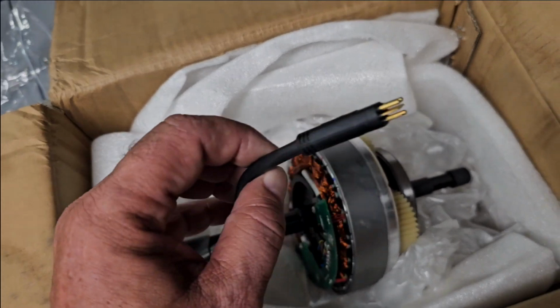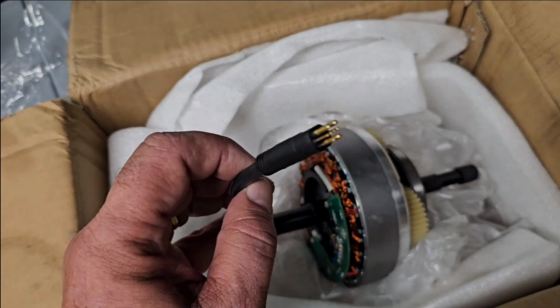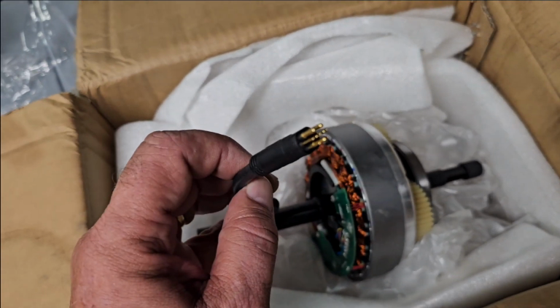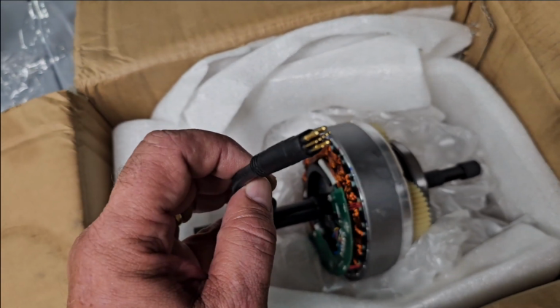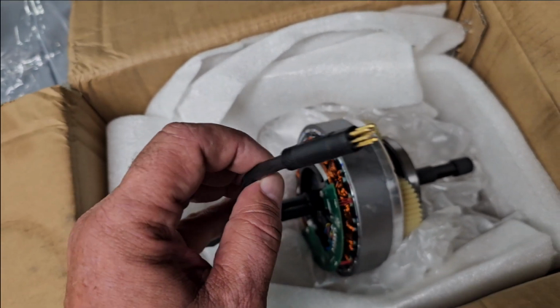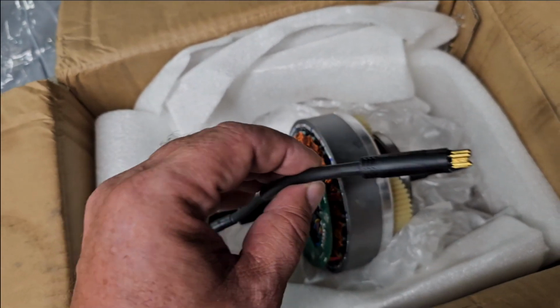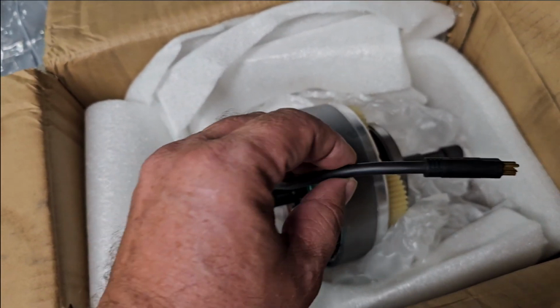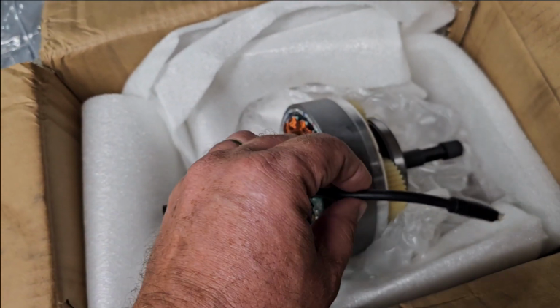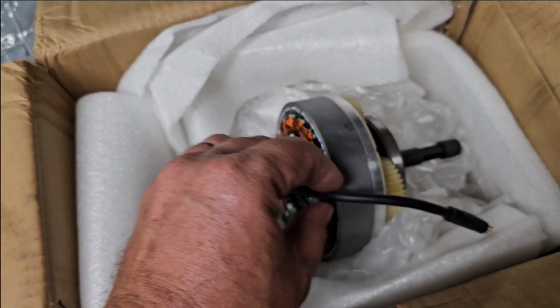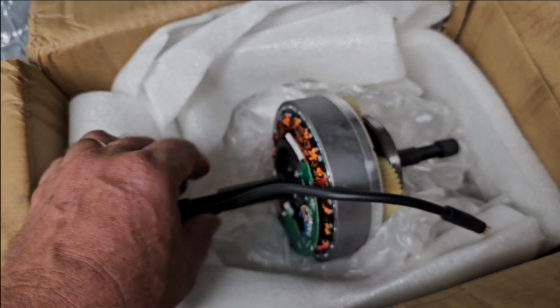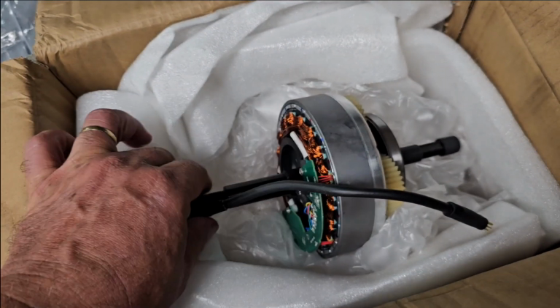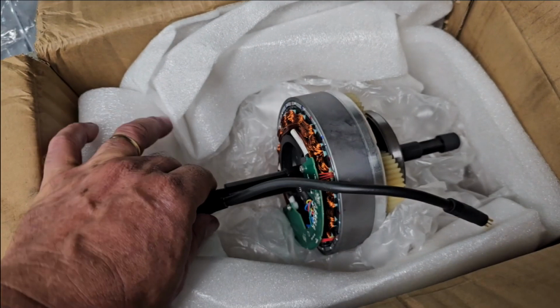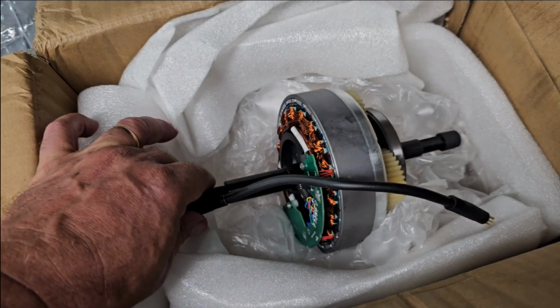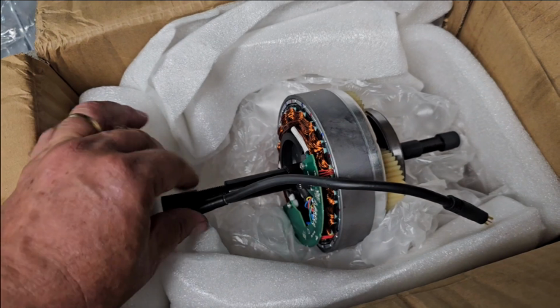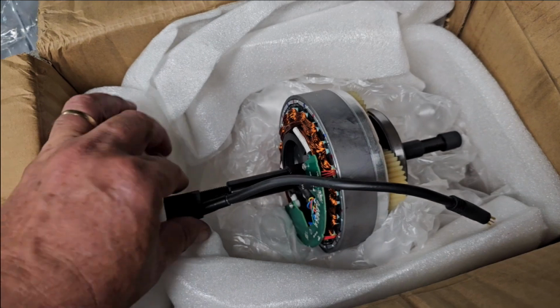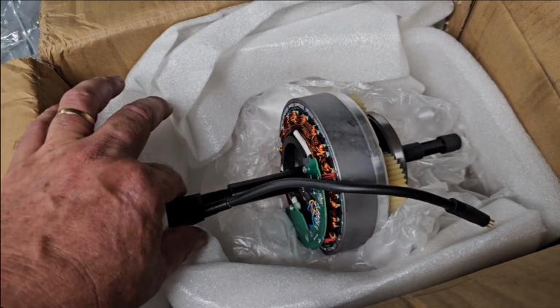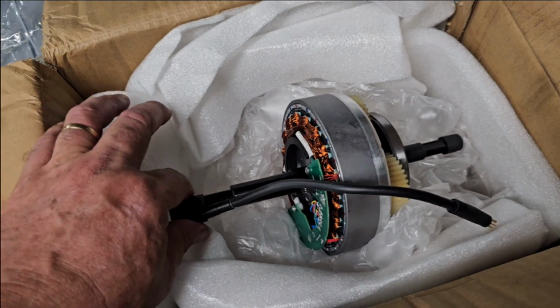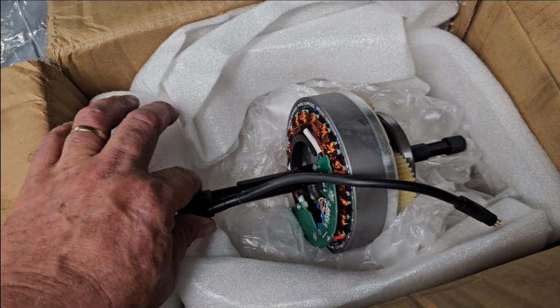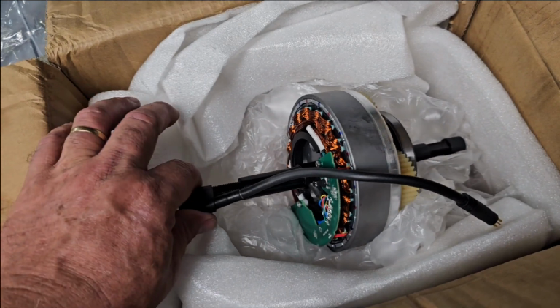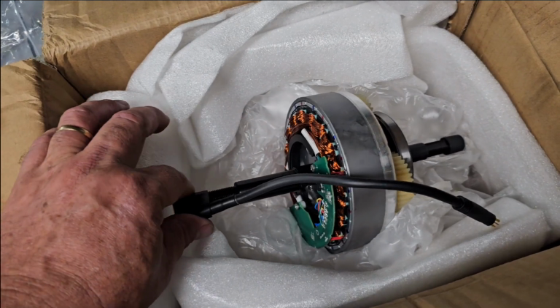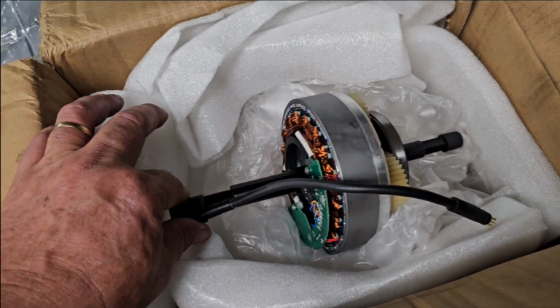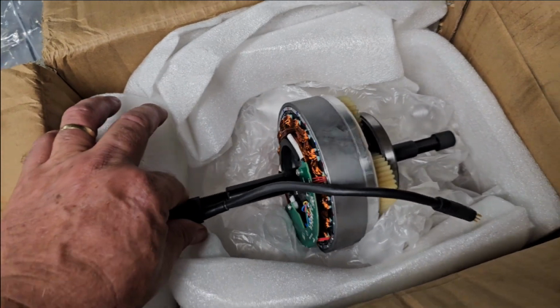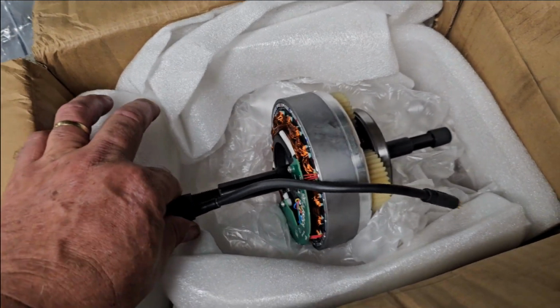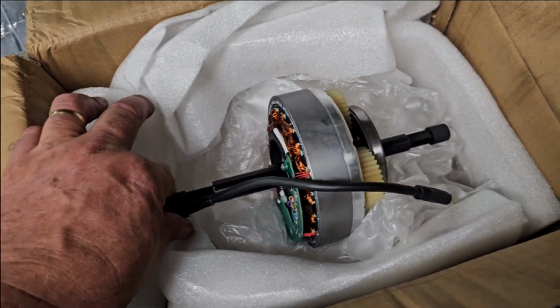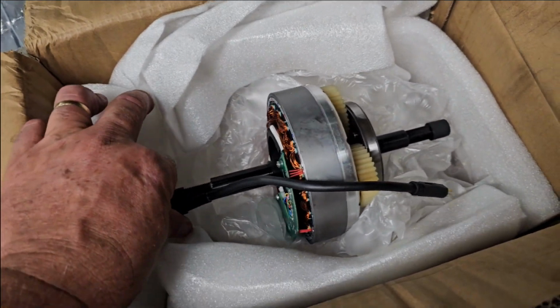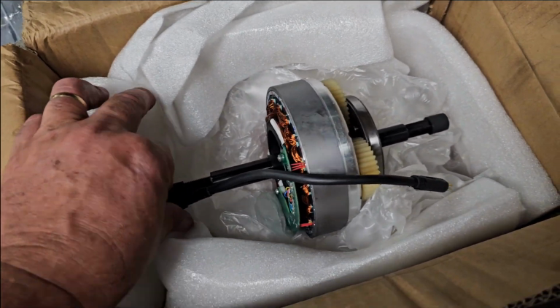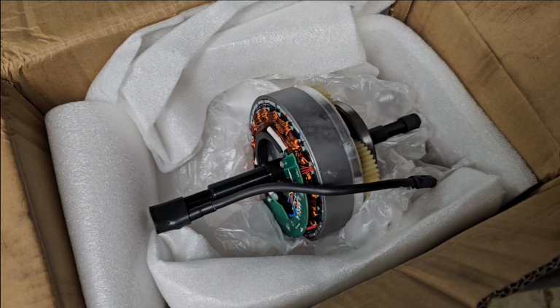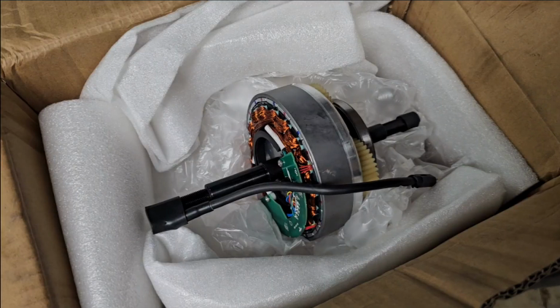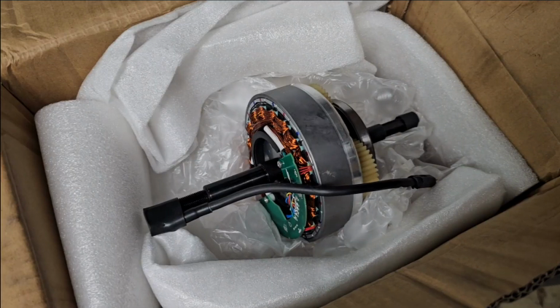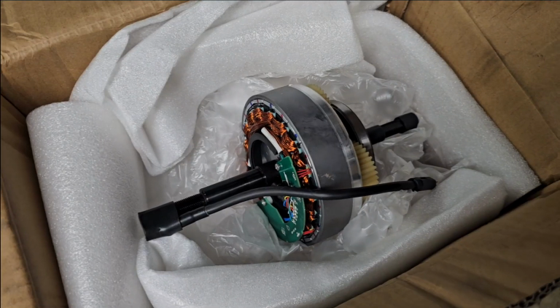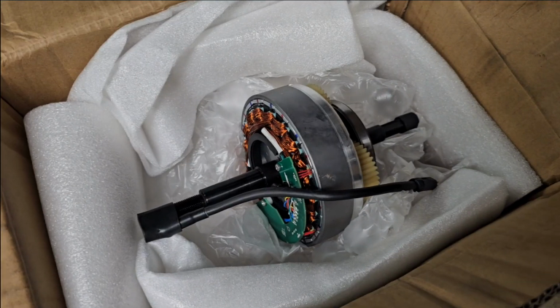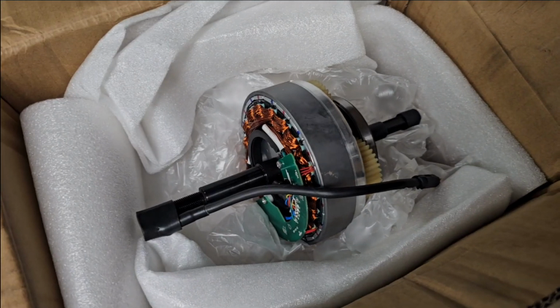We did plug this in and test it, and it did spin right up, so that's definitely the problem.